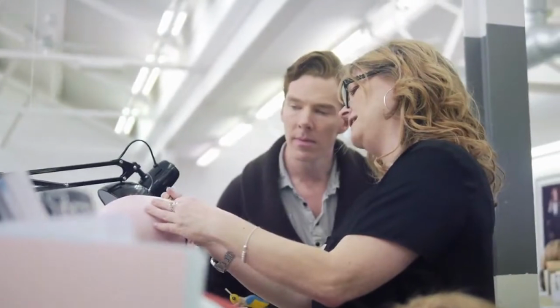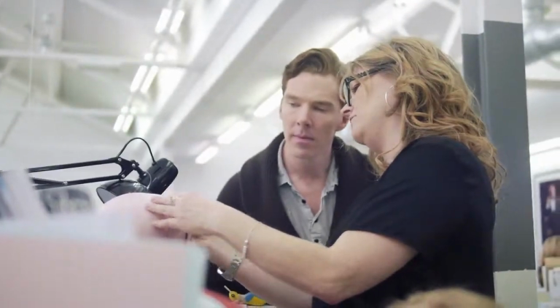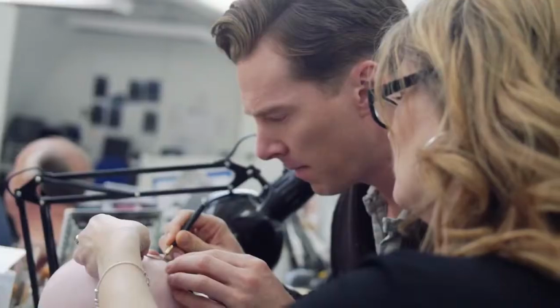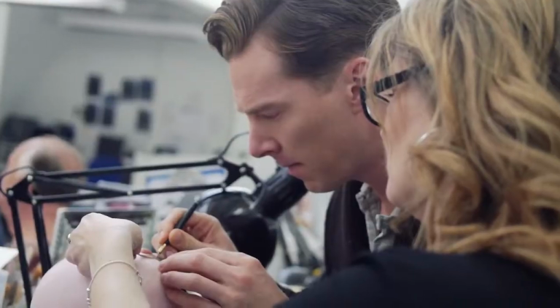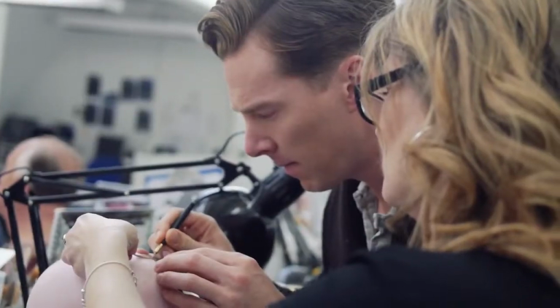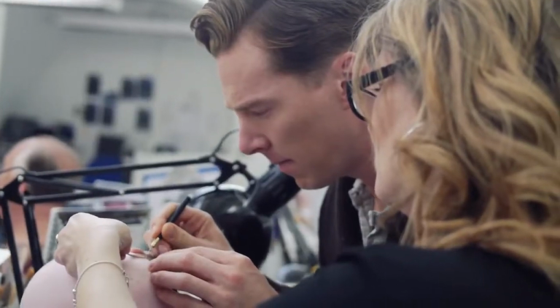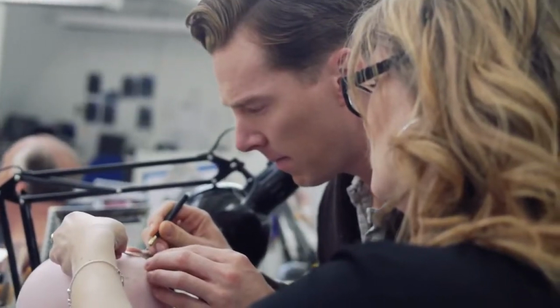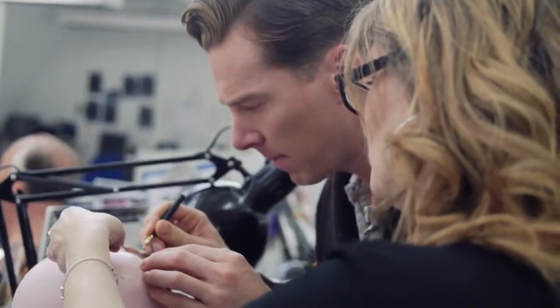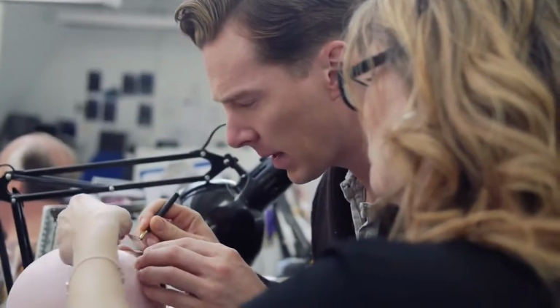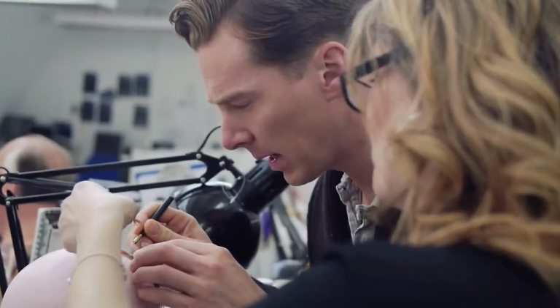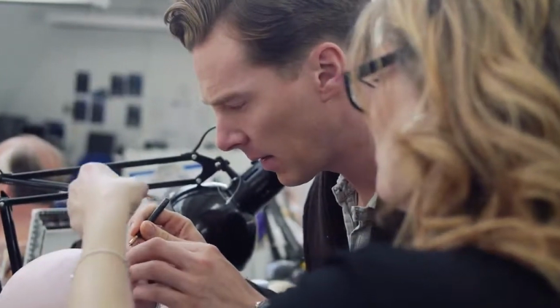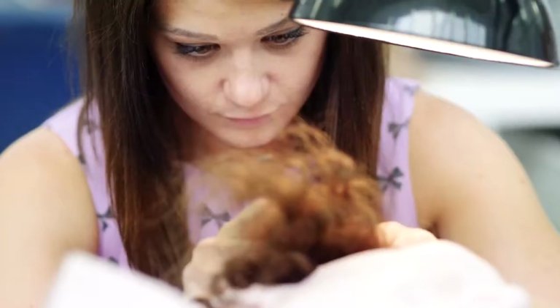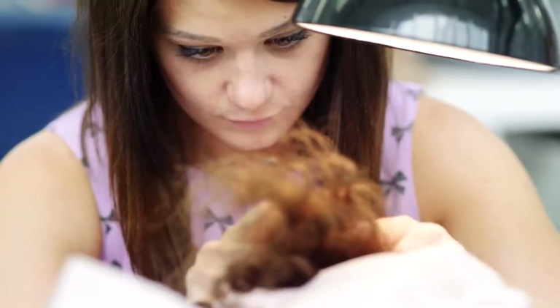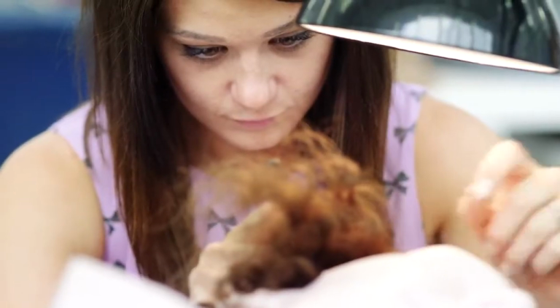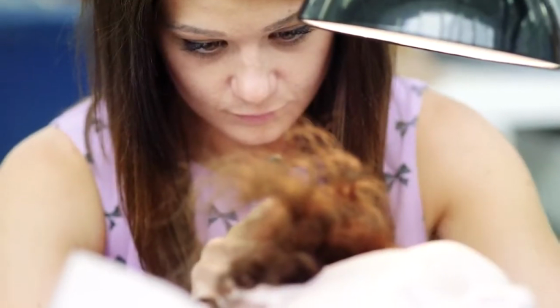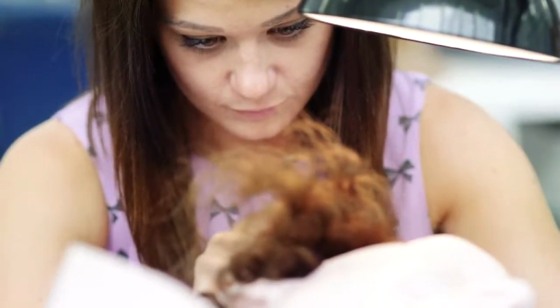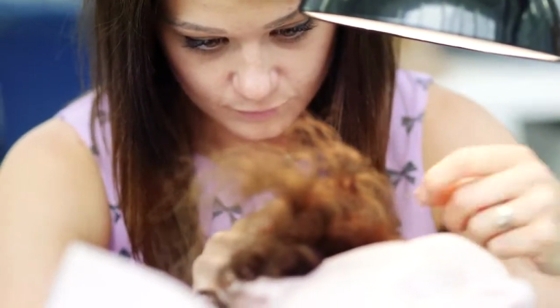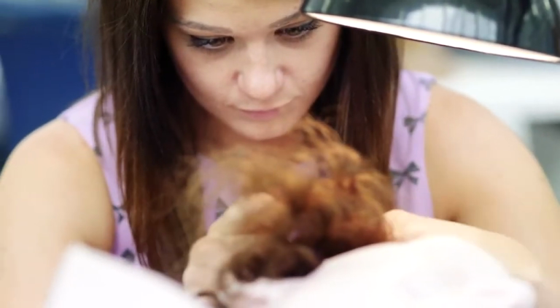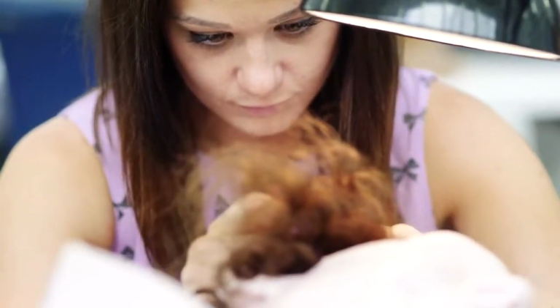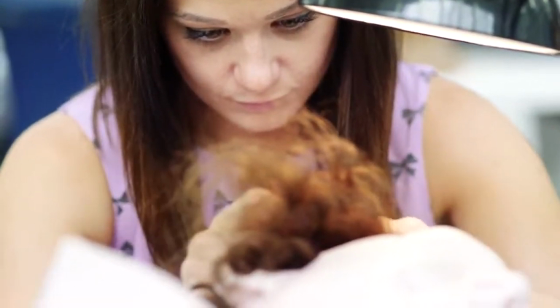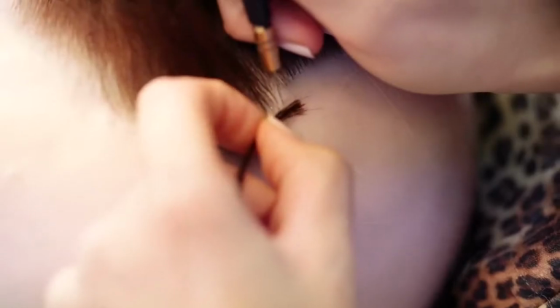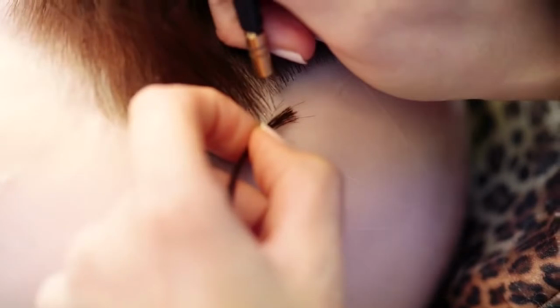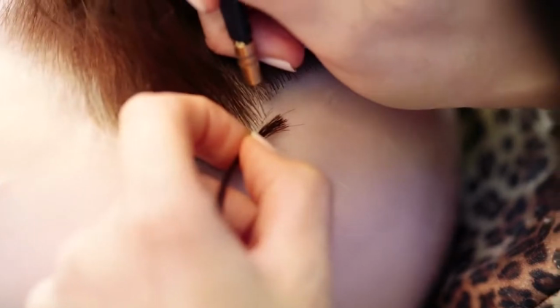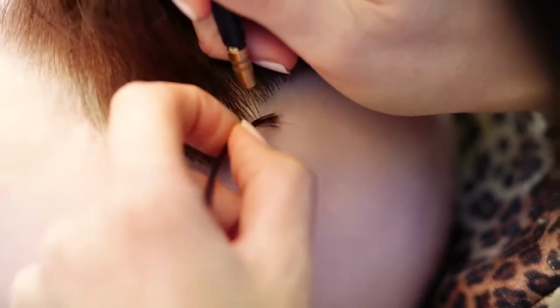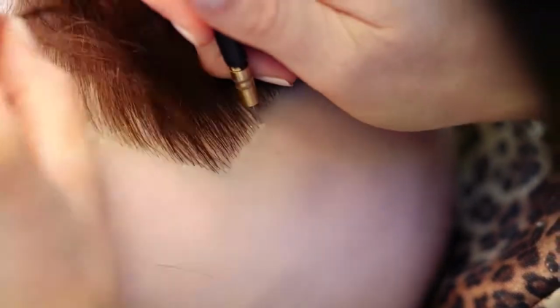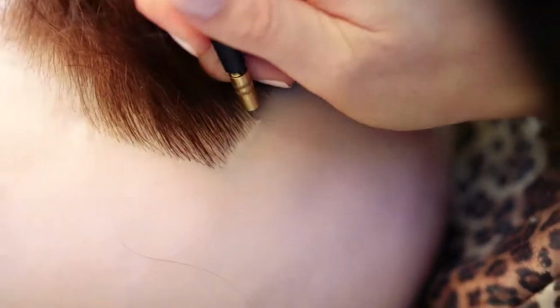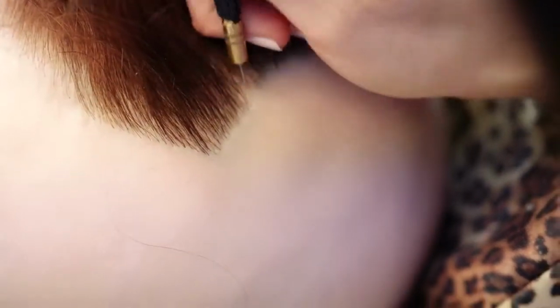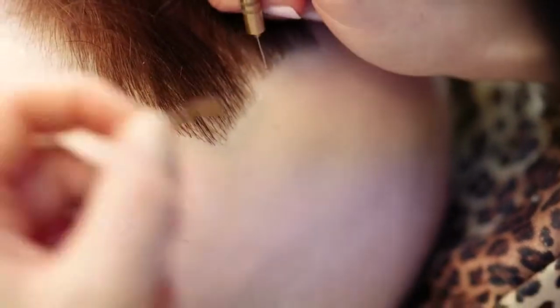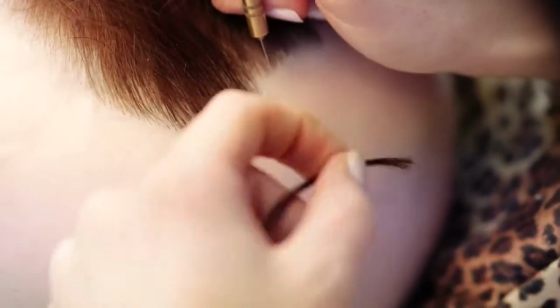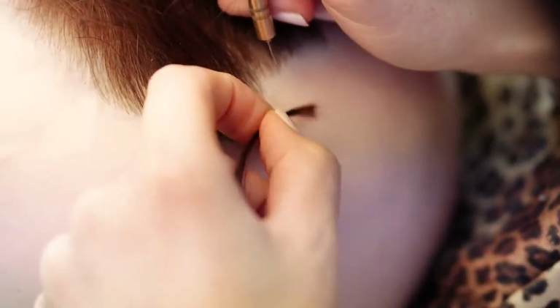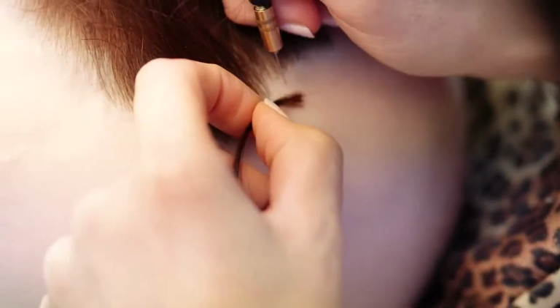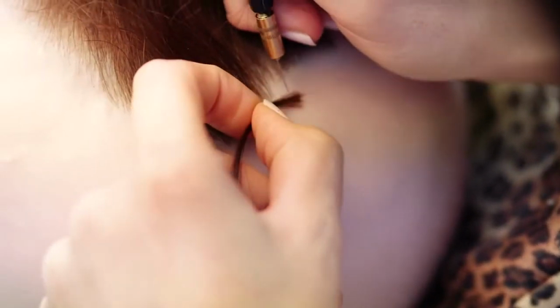Then it's off to hair insertion, where, unbelievably, the hair is inserted one hair at a time.